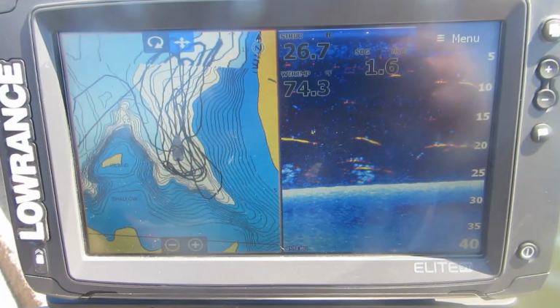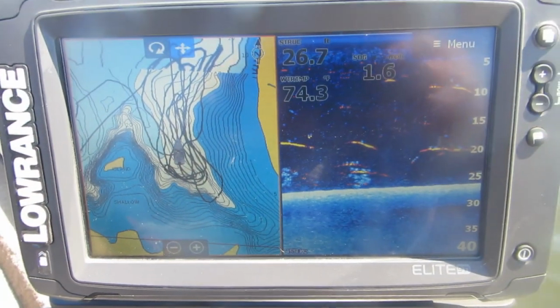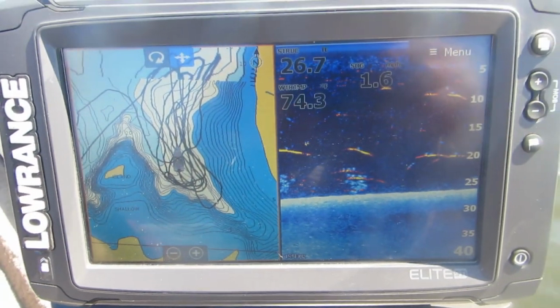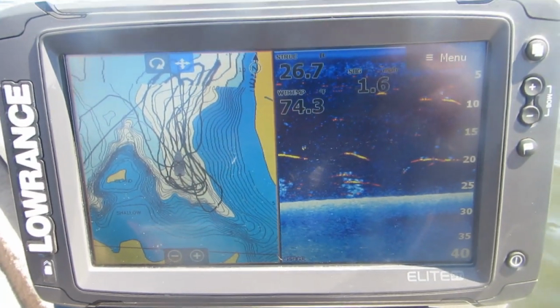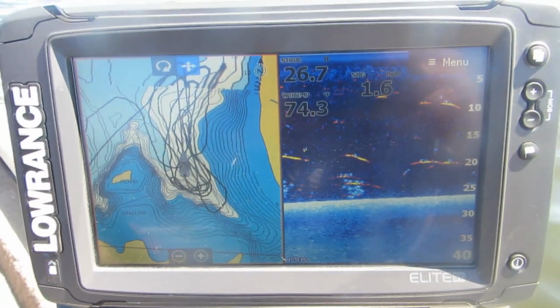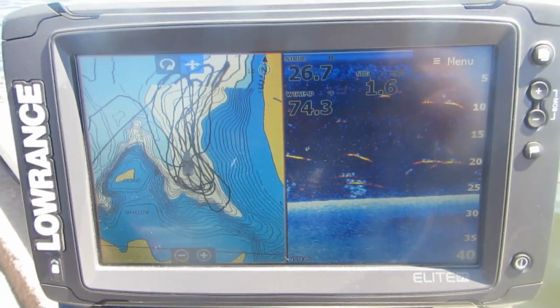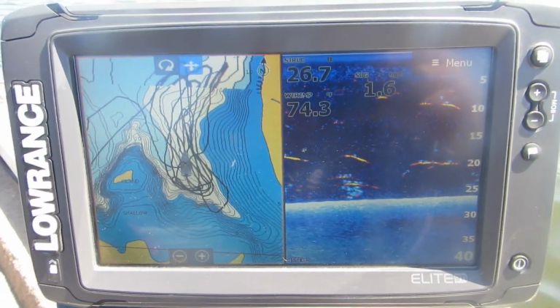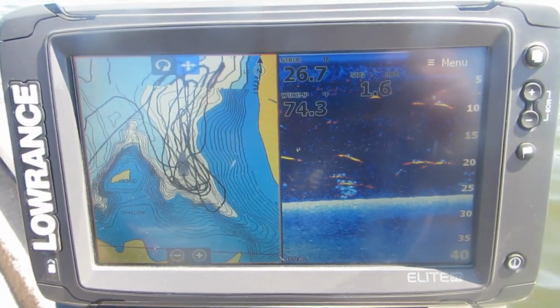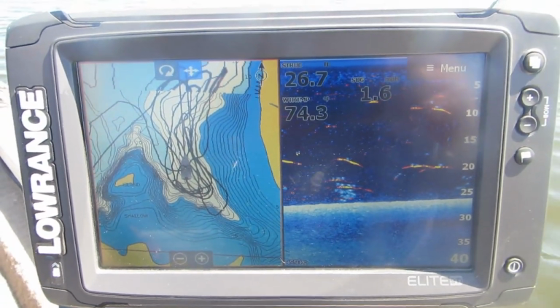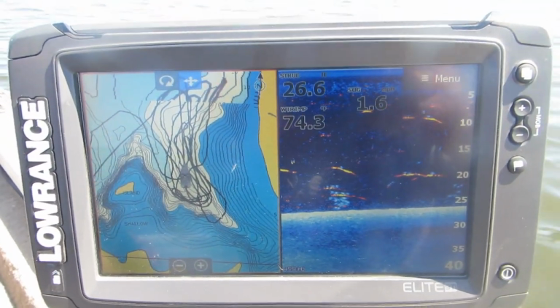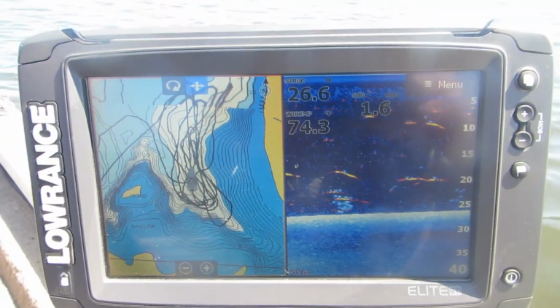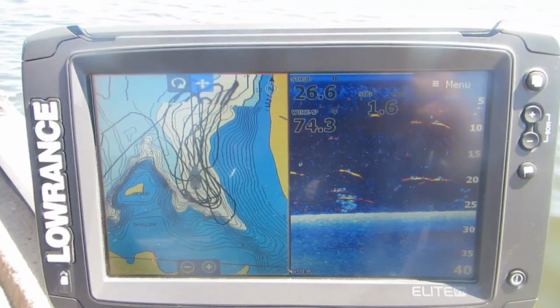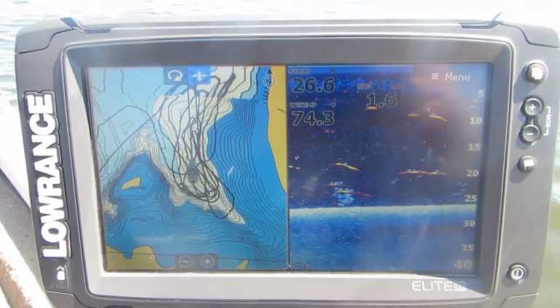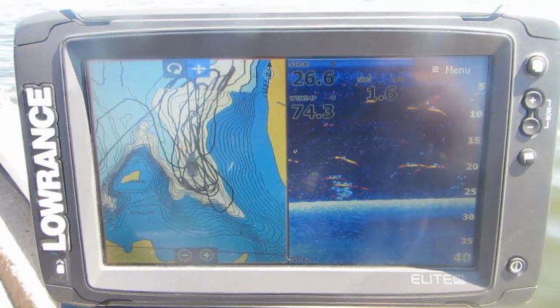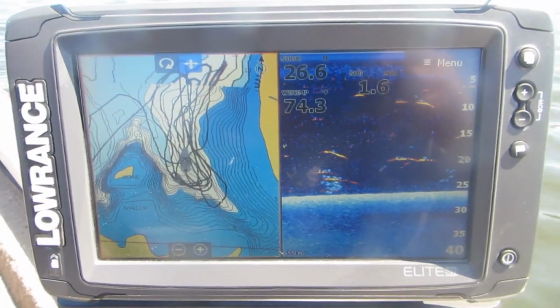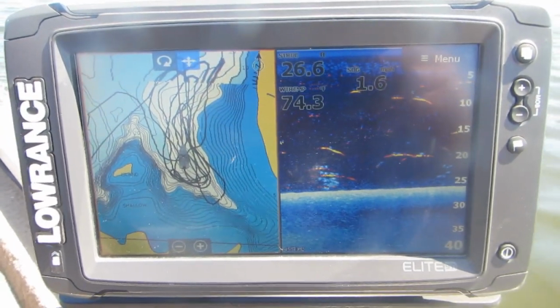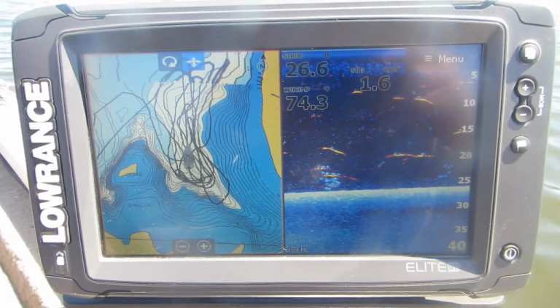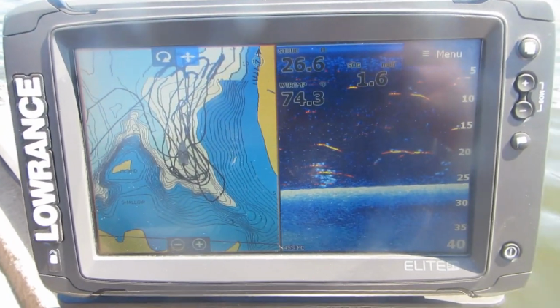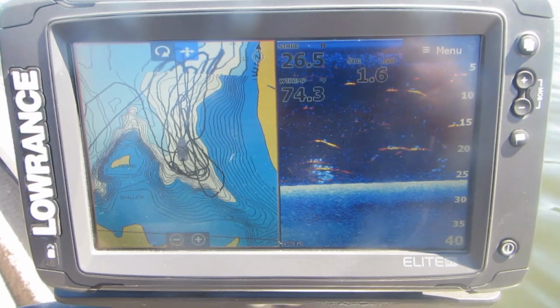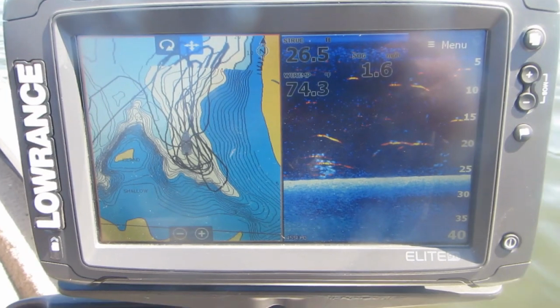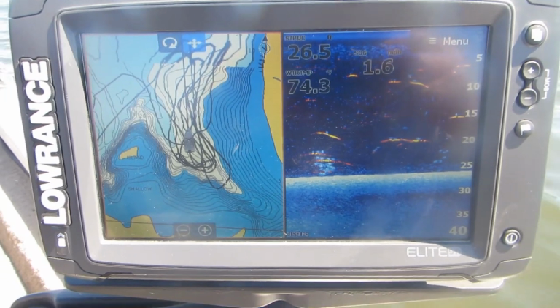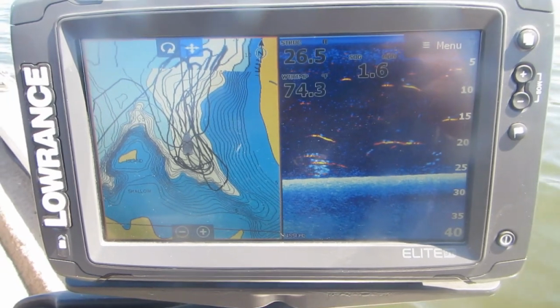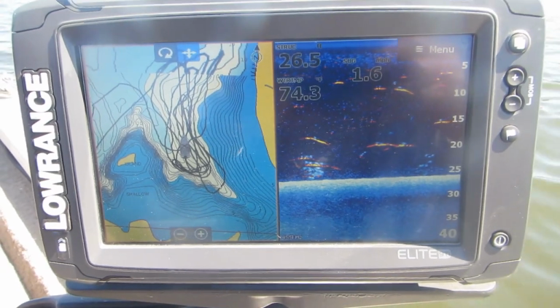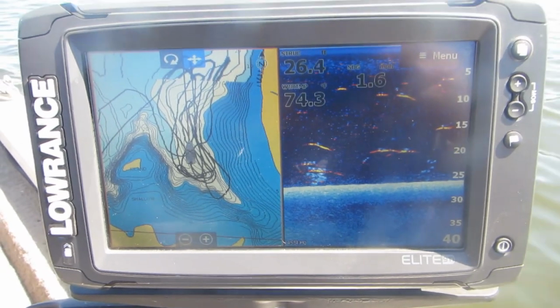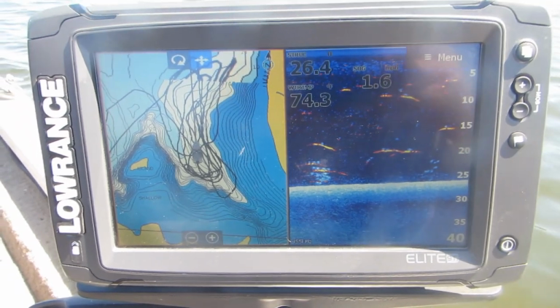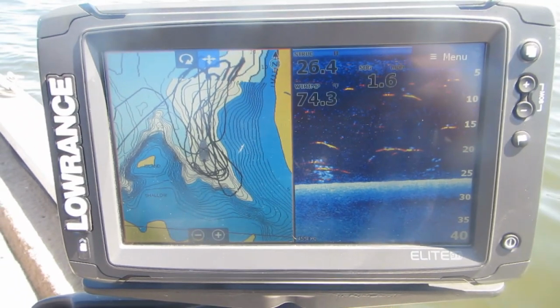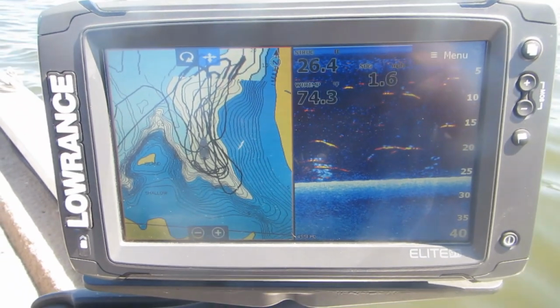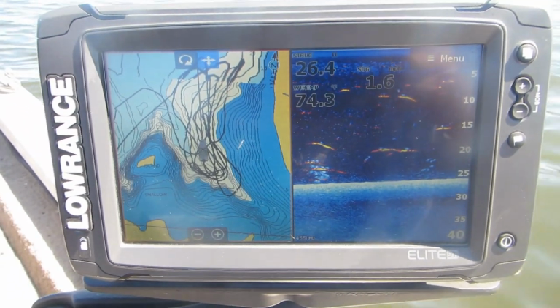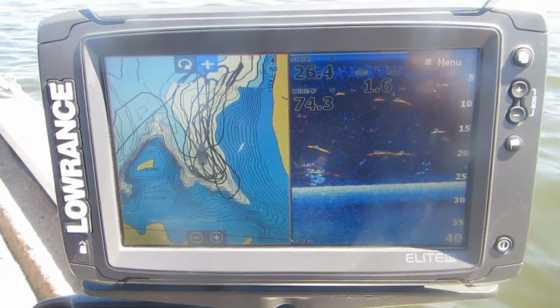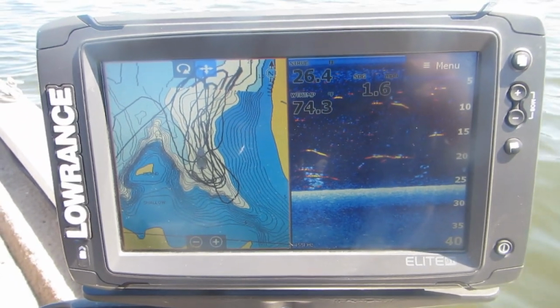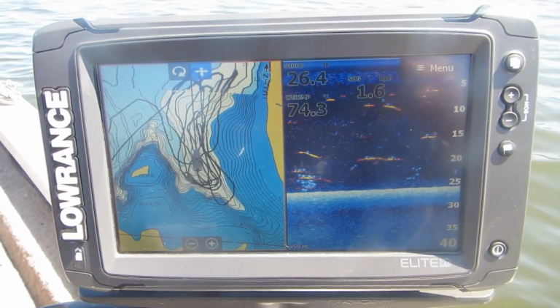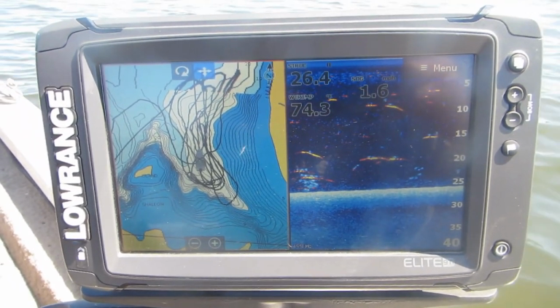Even after the wind came up, the fish kept holding at that 20 to 25 foot range.